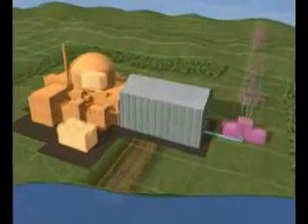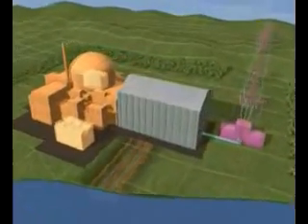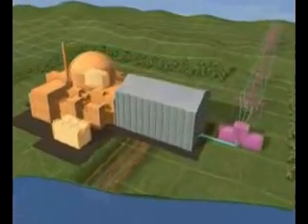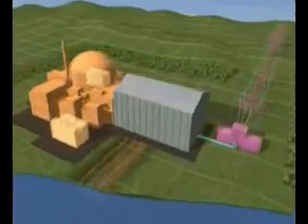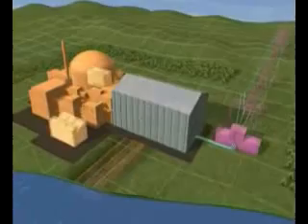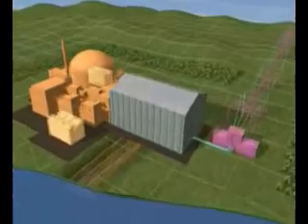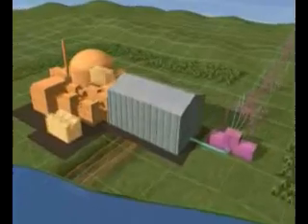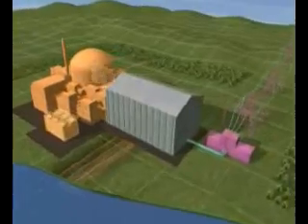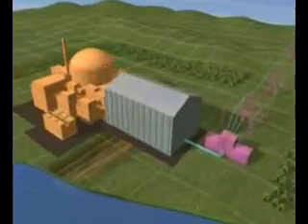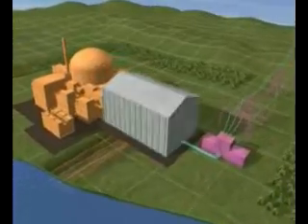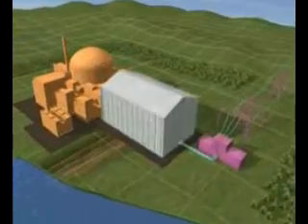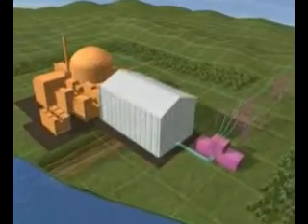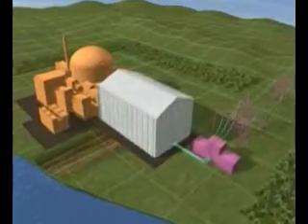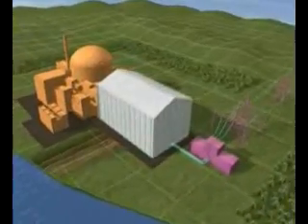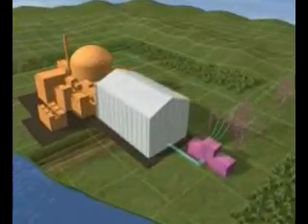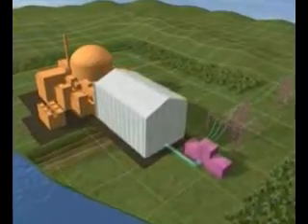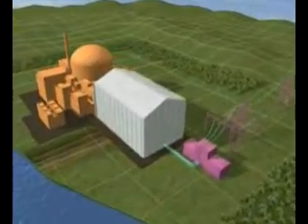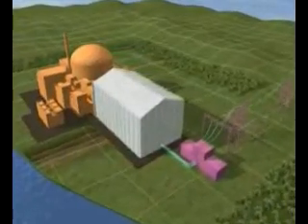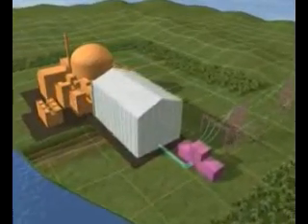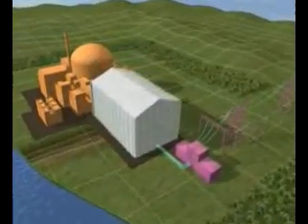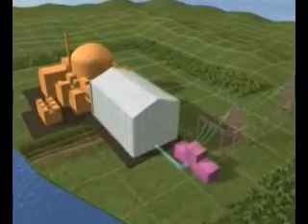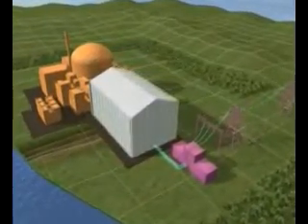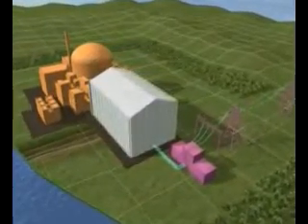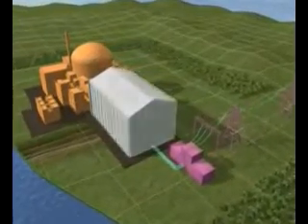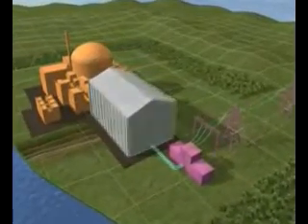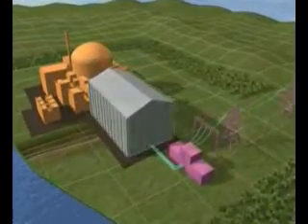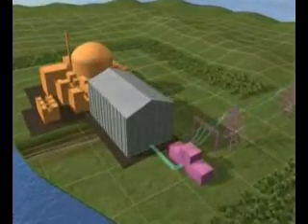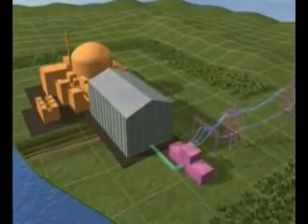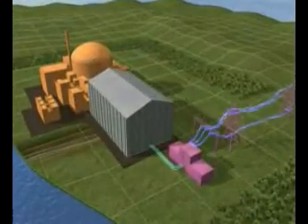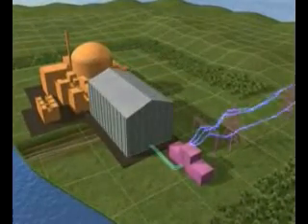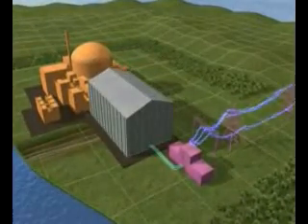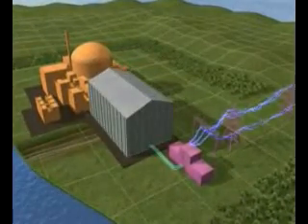The plant also includes a conventional island with a turbo generator set which produces electricity.